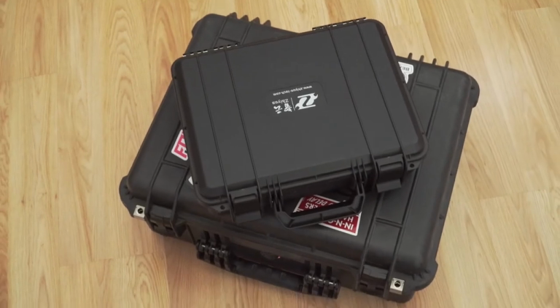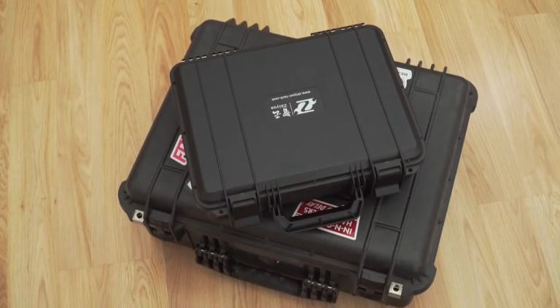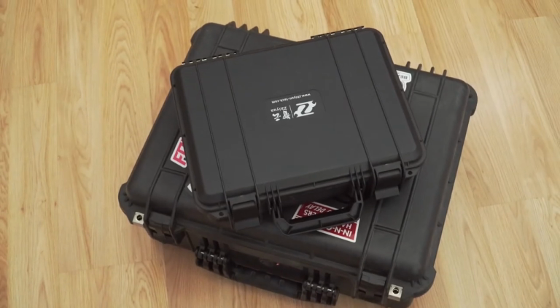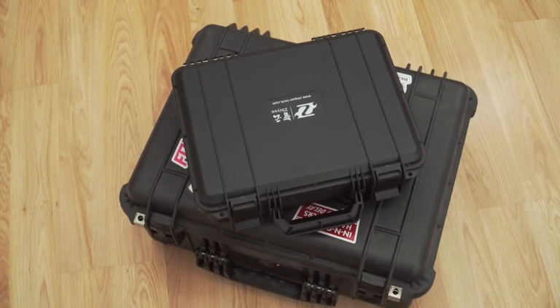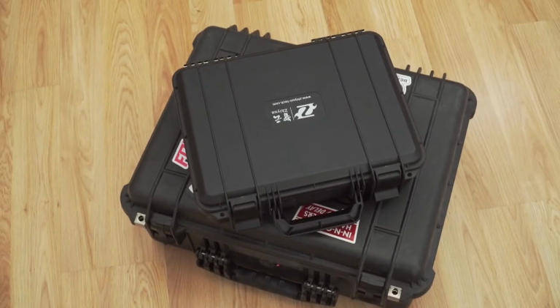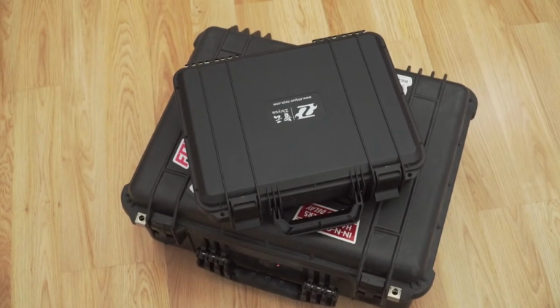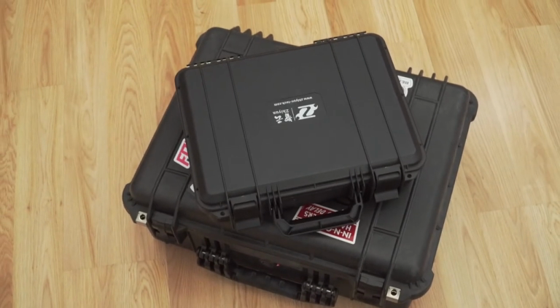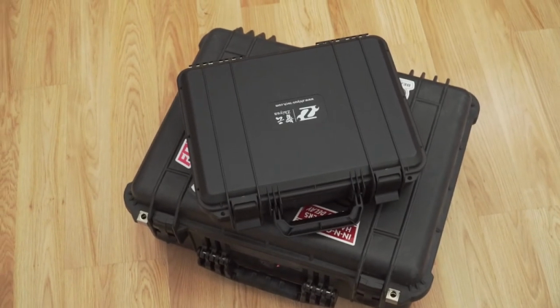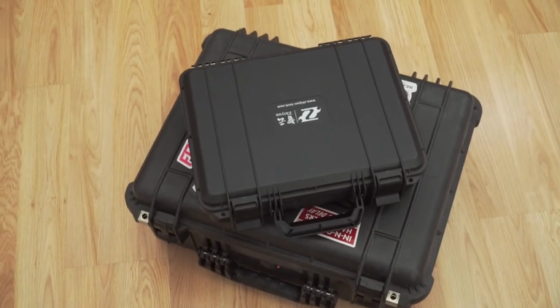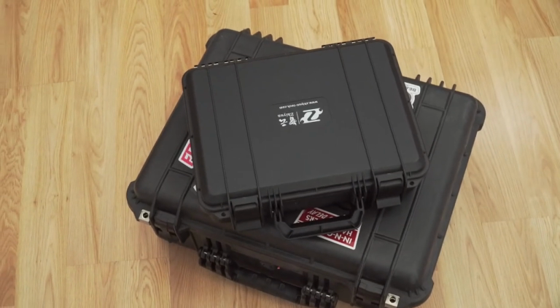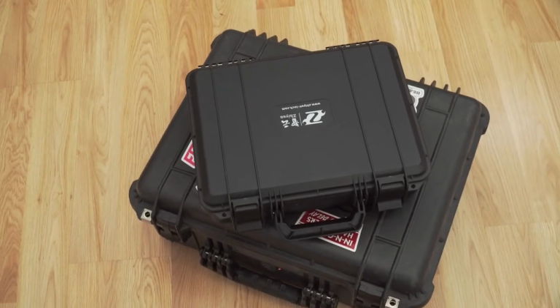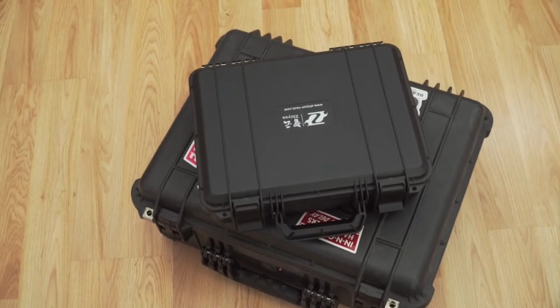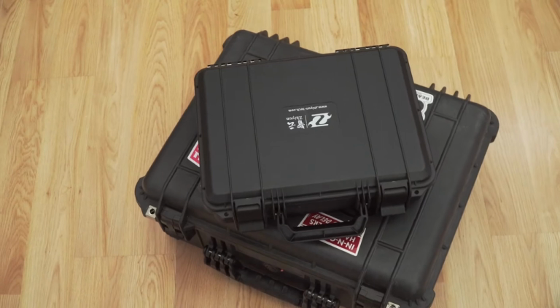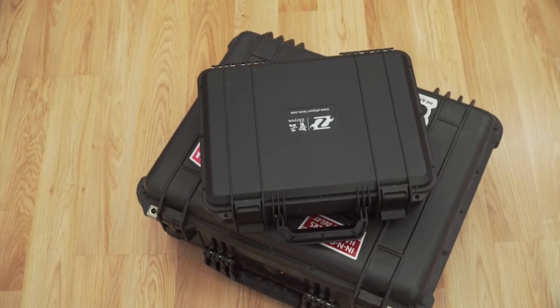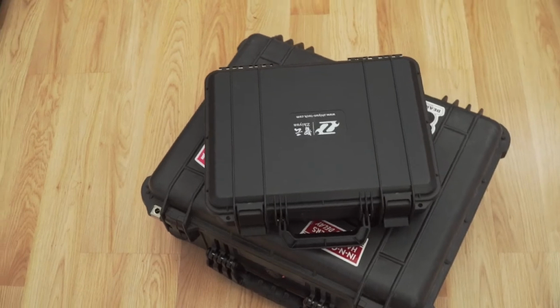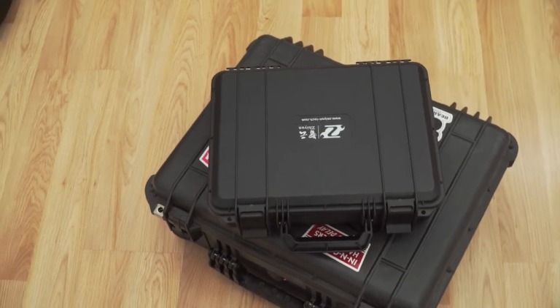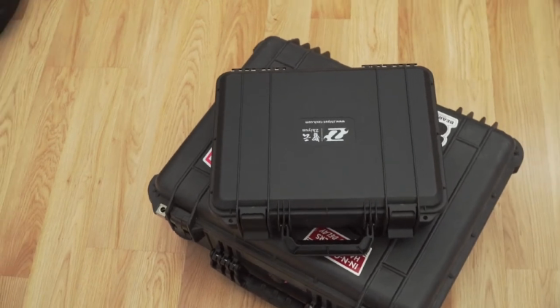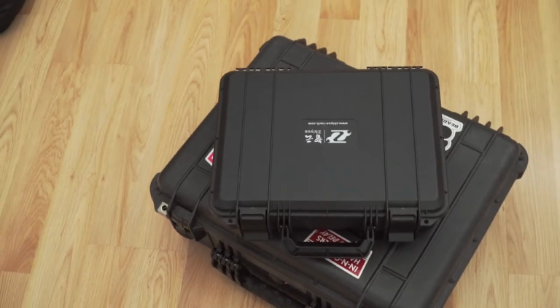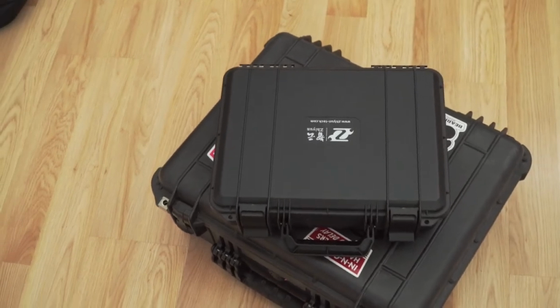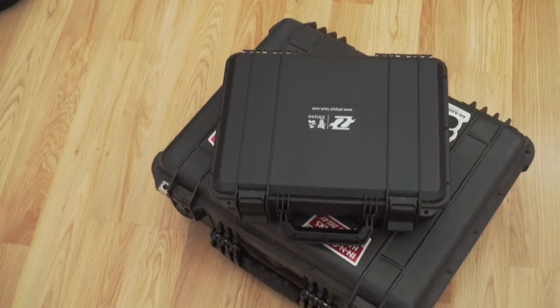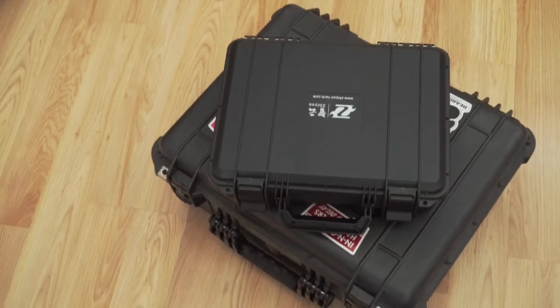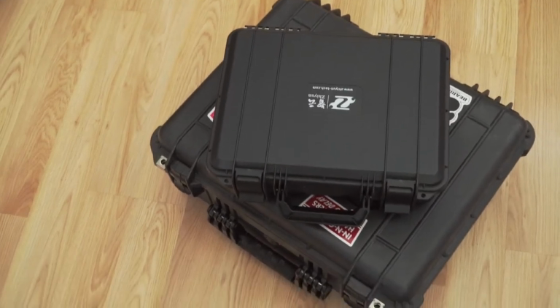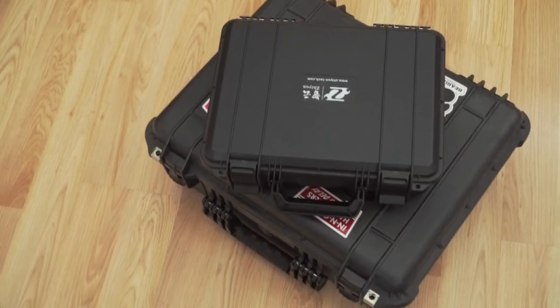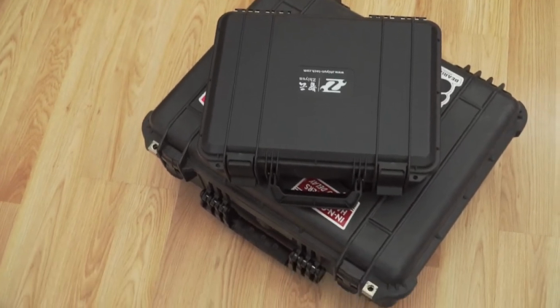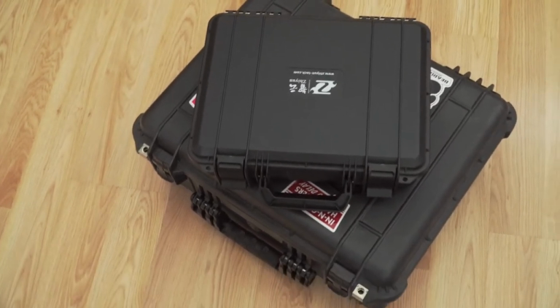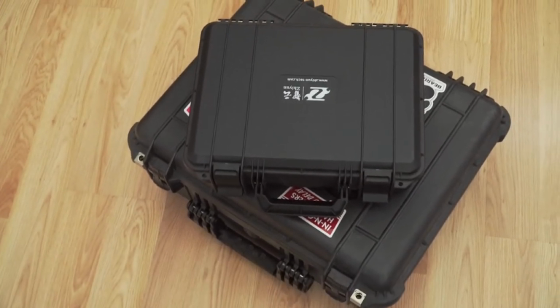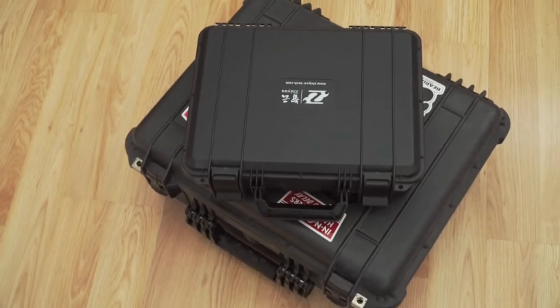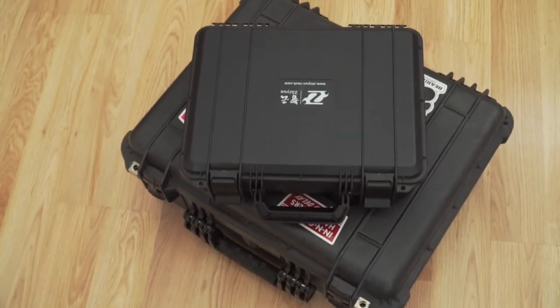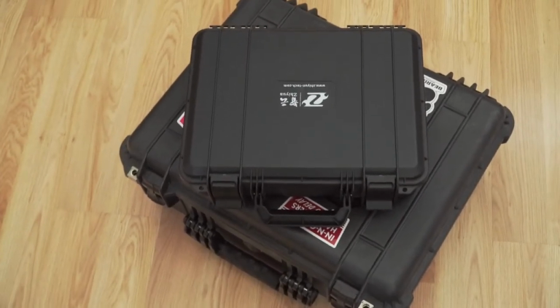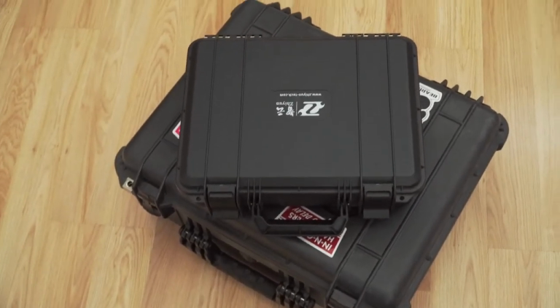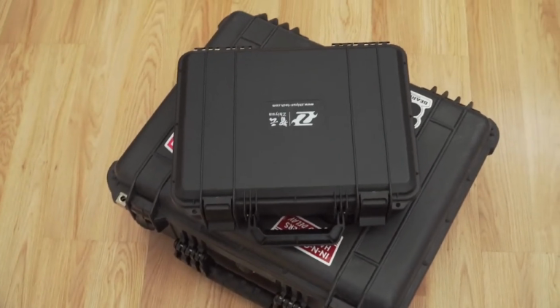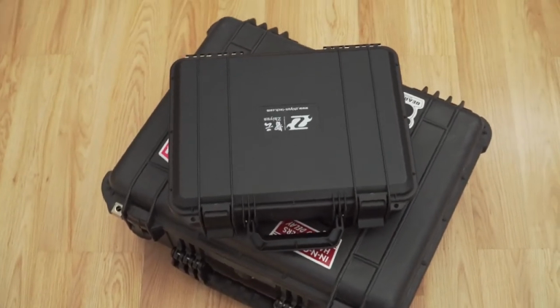And that's going to be it. I hope this video helps you and gives you an idea of how to set up your own case. Thank you guys for watching.